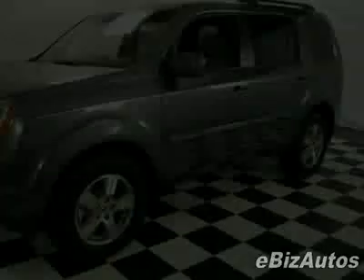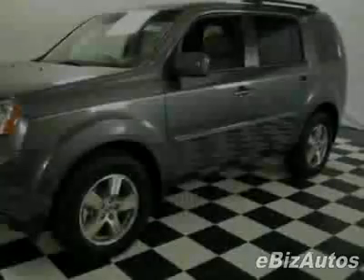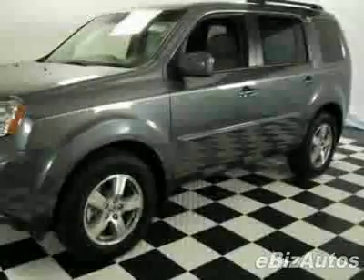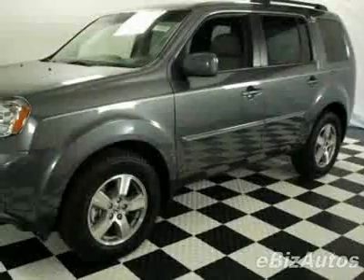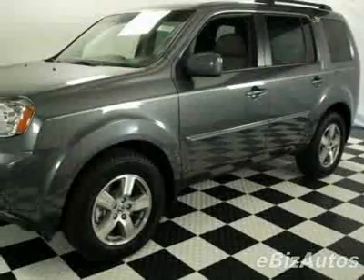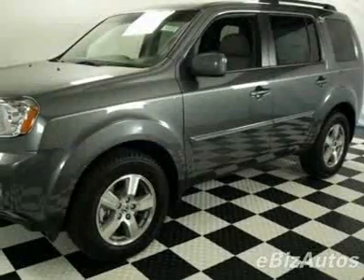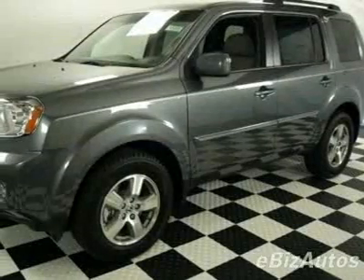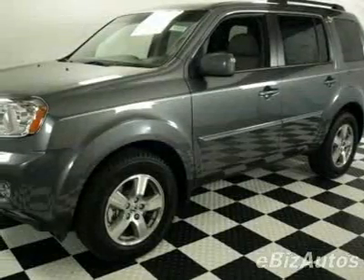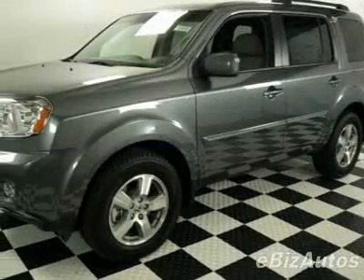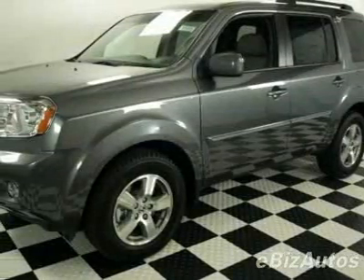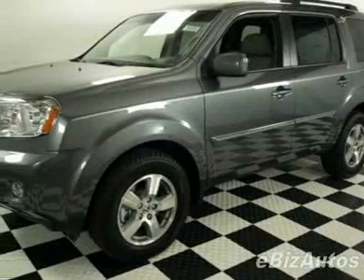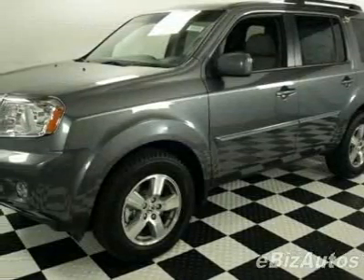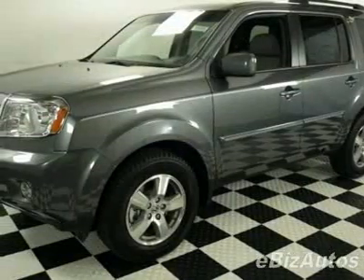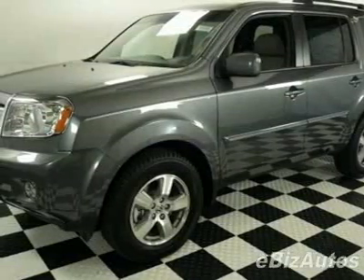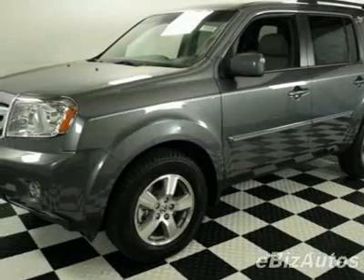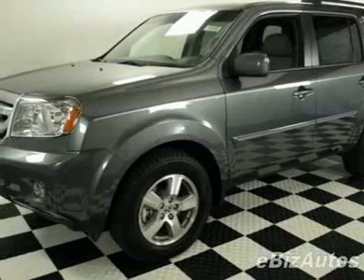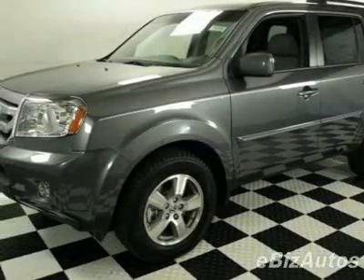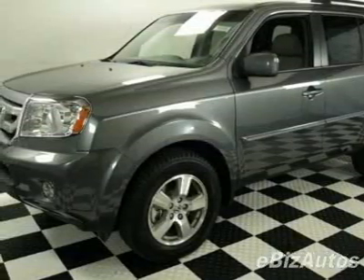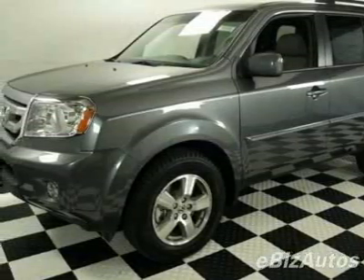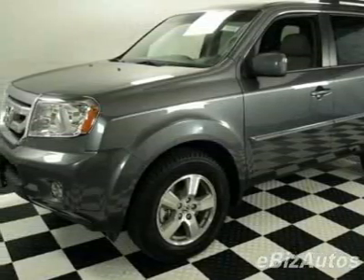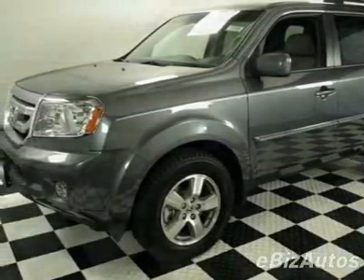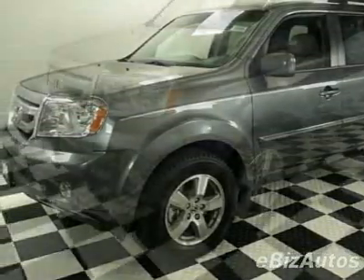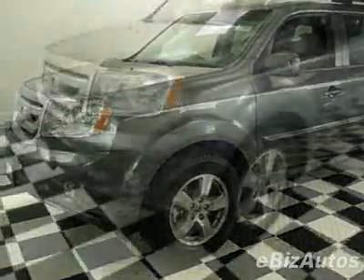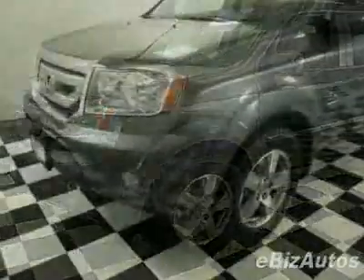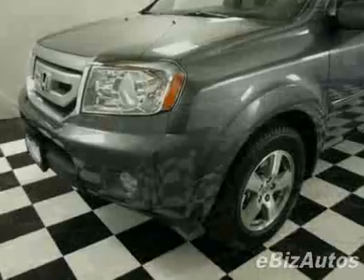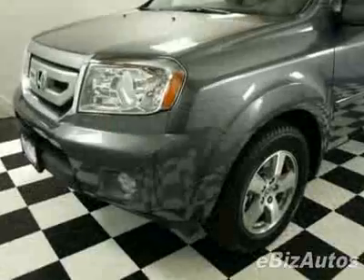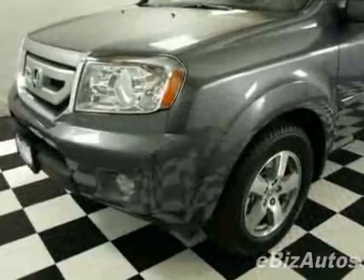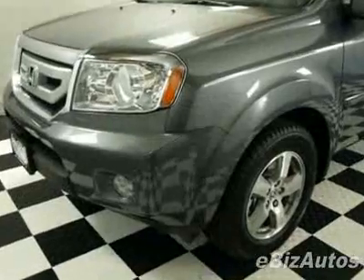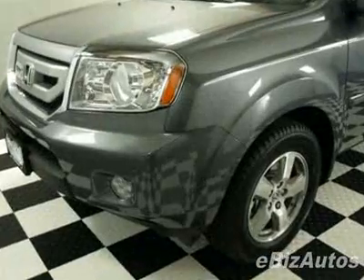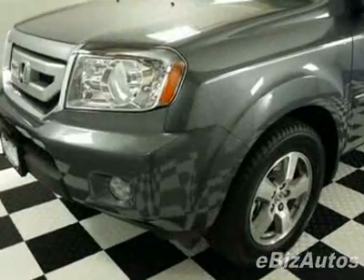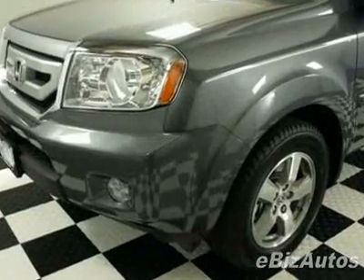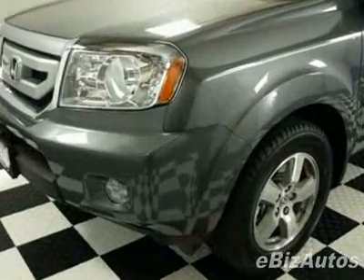Check out this new 2010 Honda Pilot EXL. This vehicle has a full factory warranty.